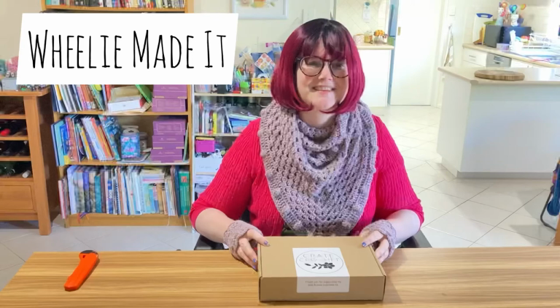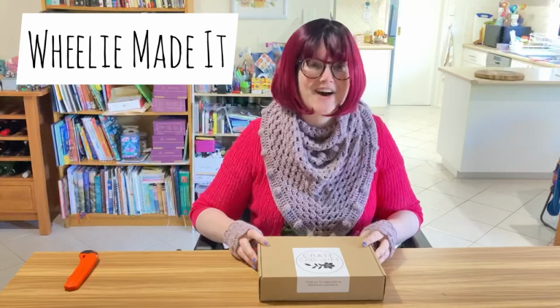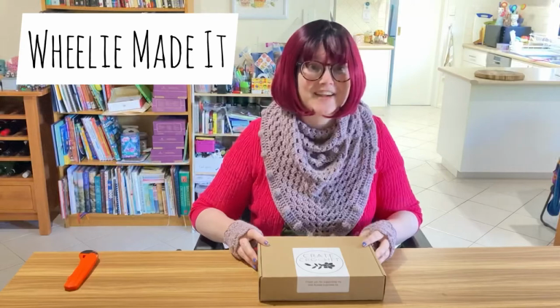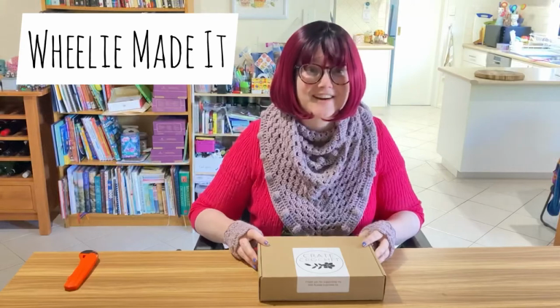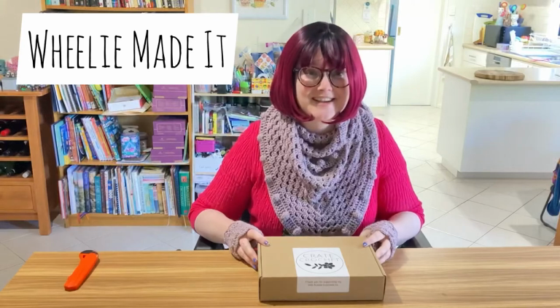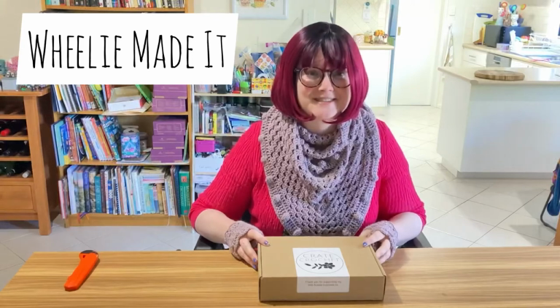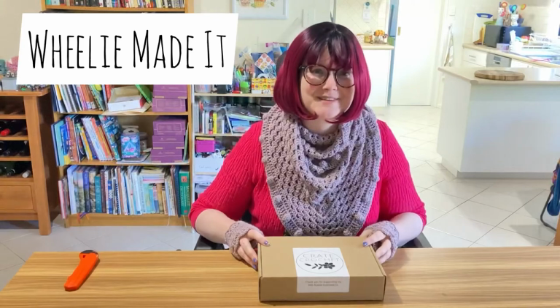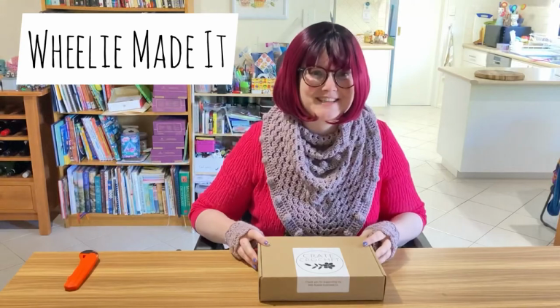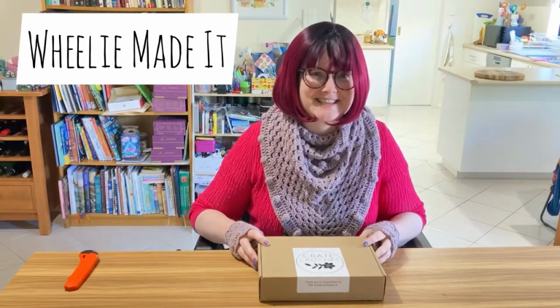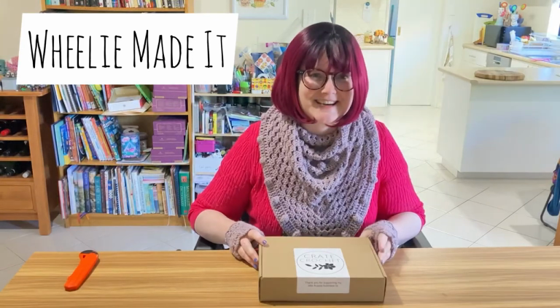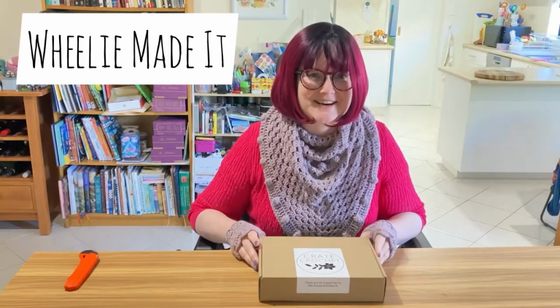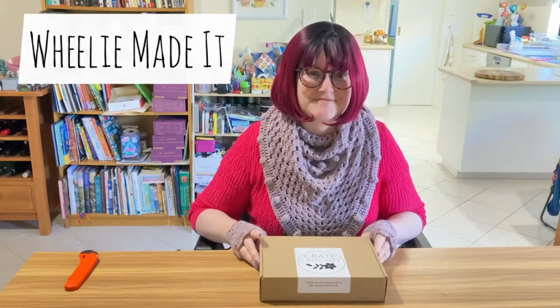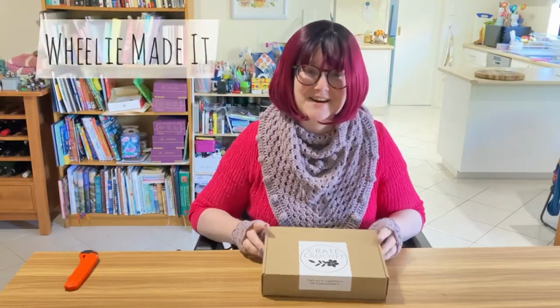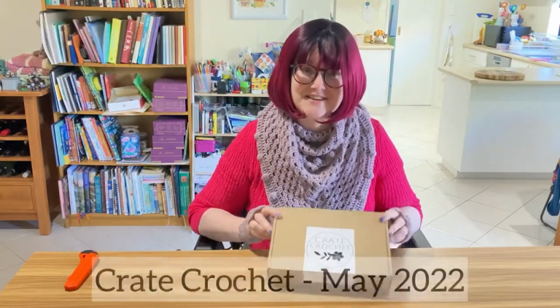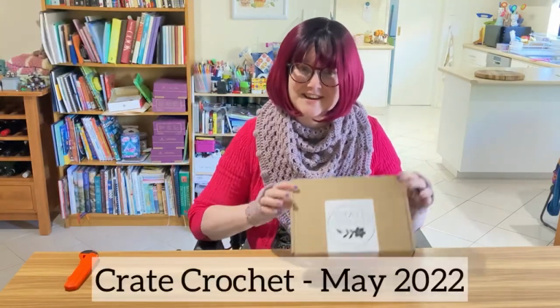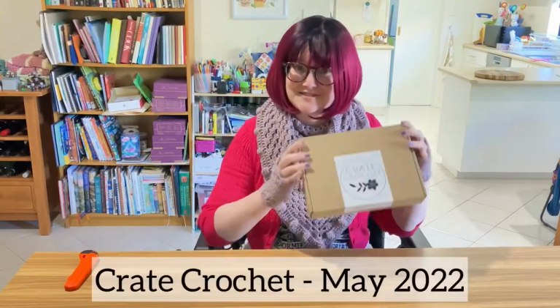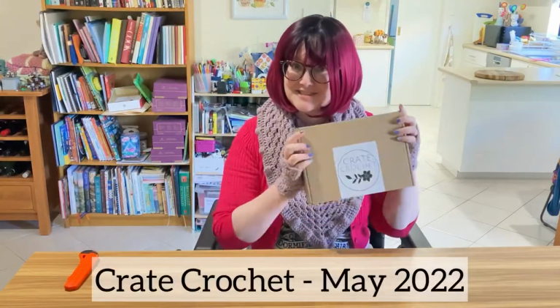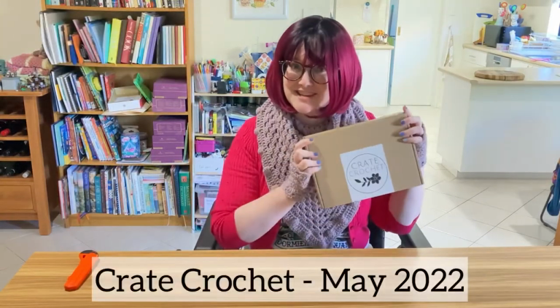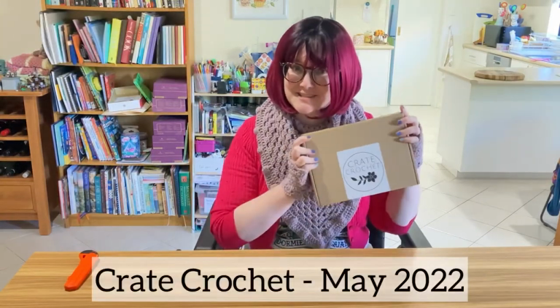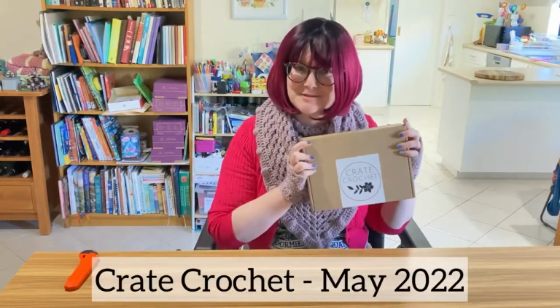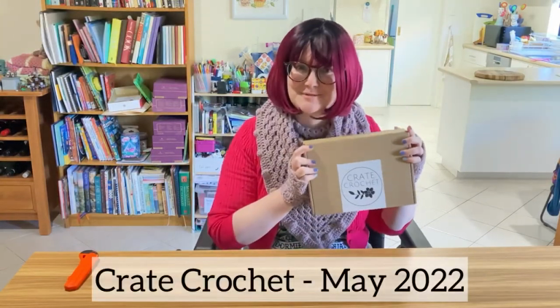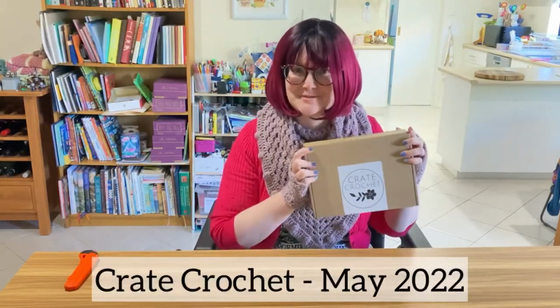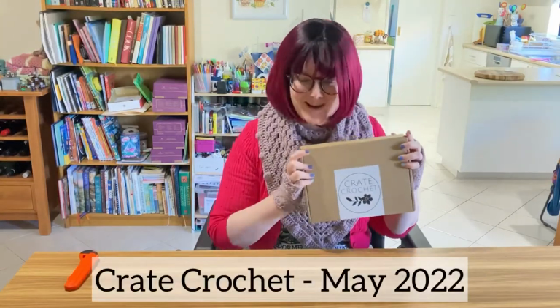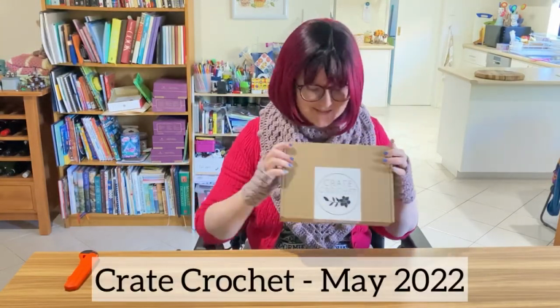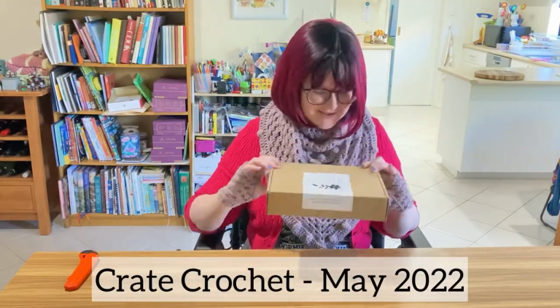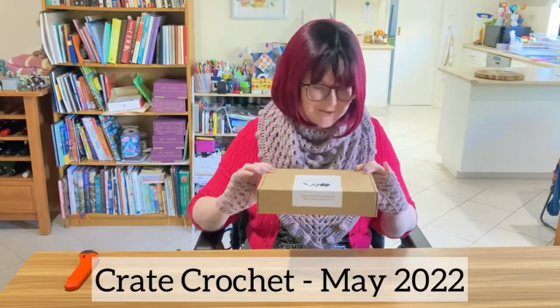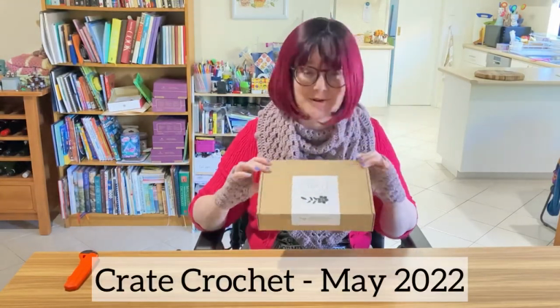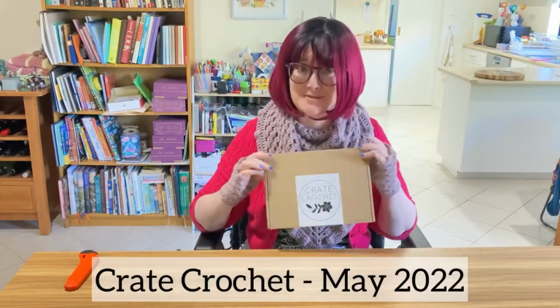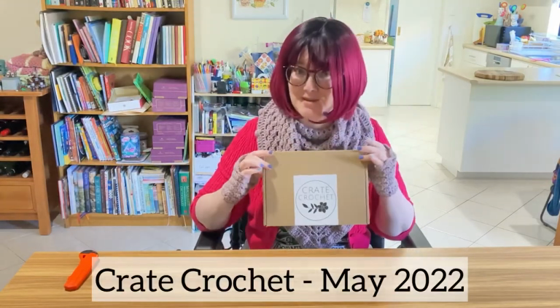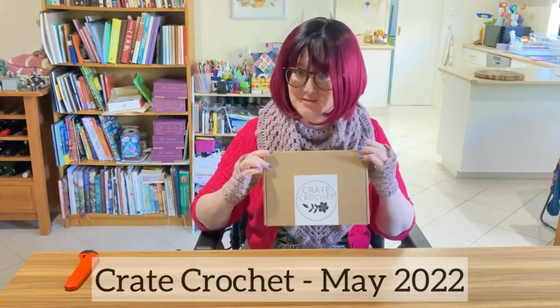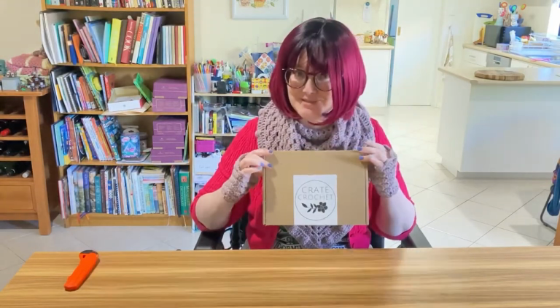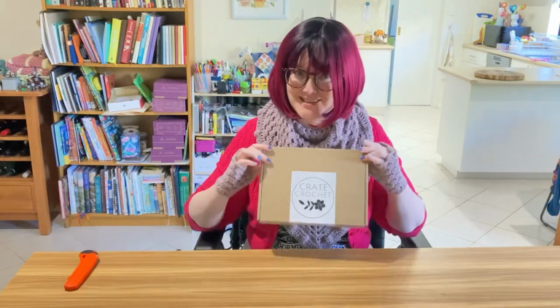Hi guys, Willie here. My Crate Crochet subscription arrived. I'm going to open that with you today.